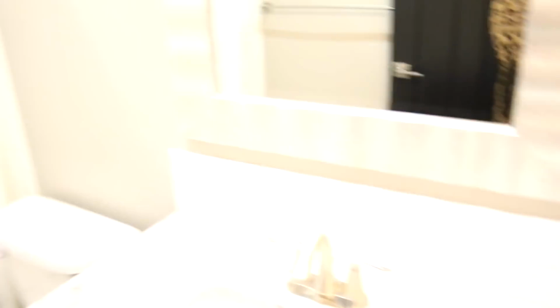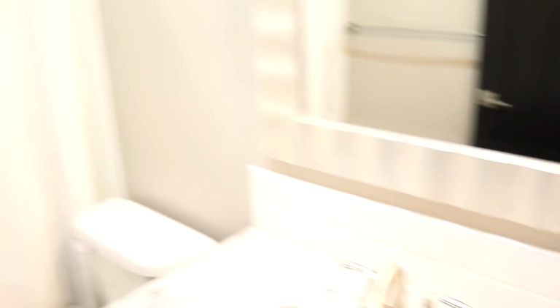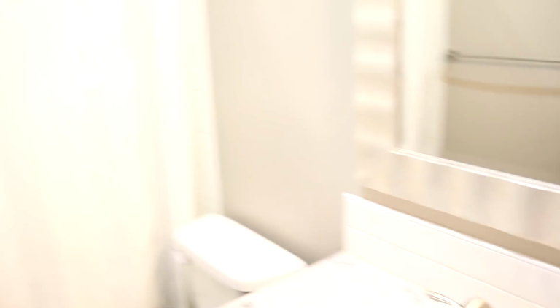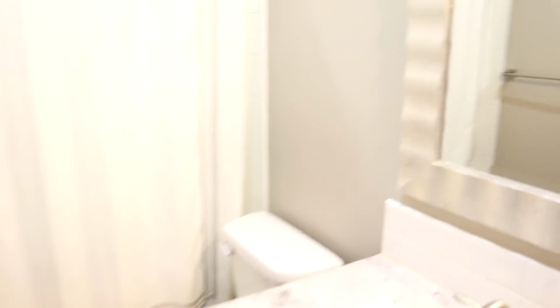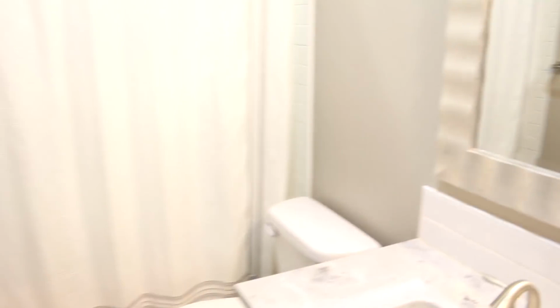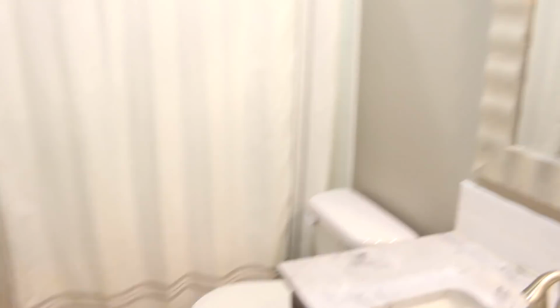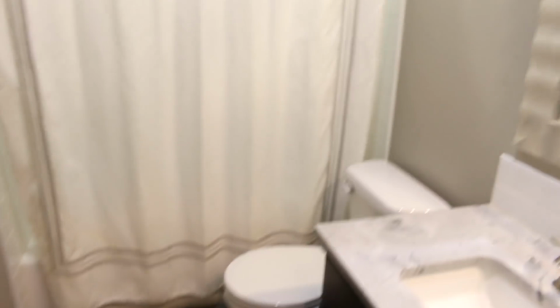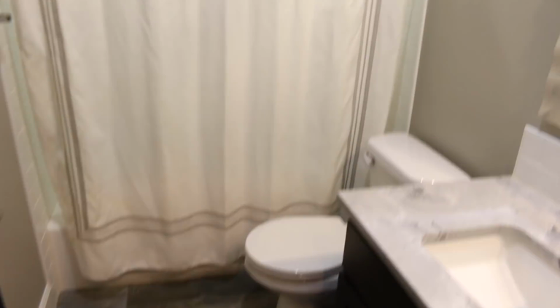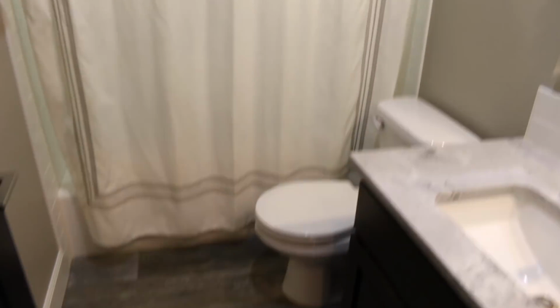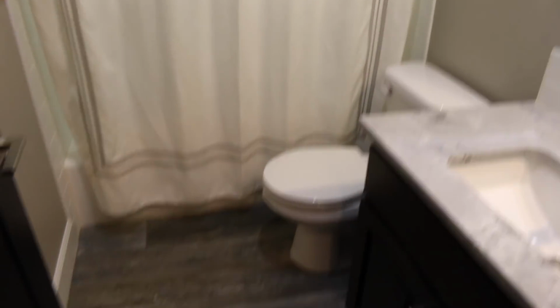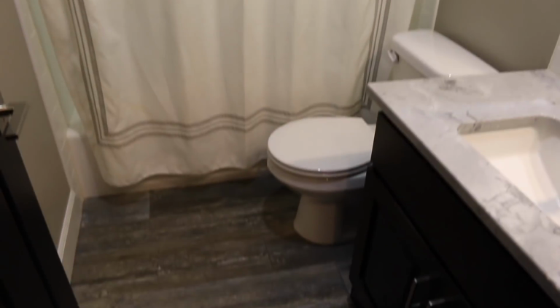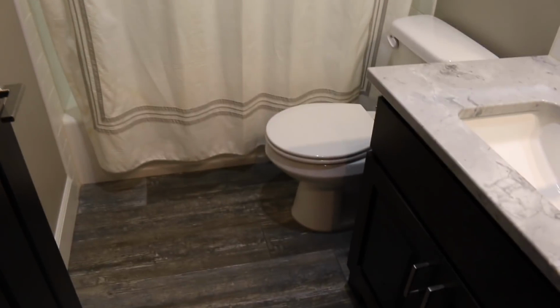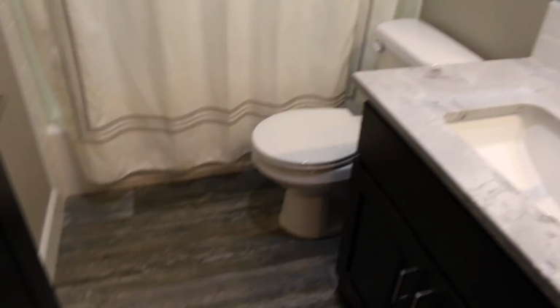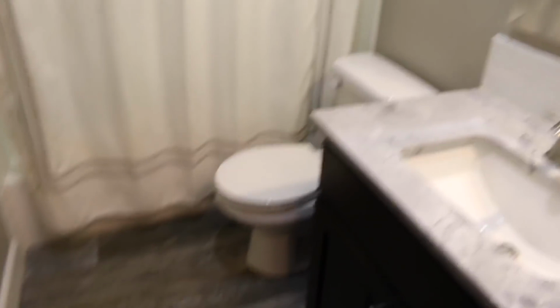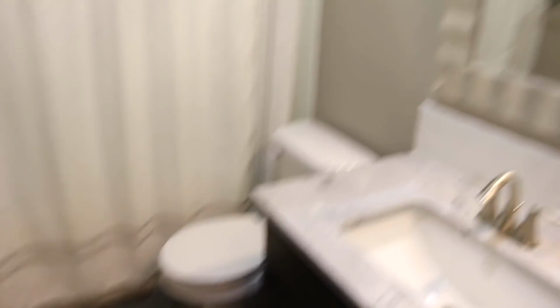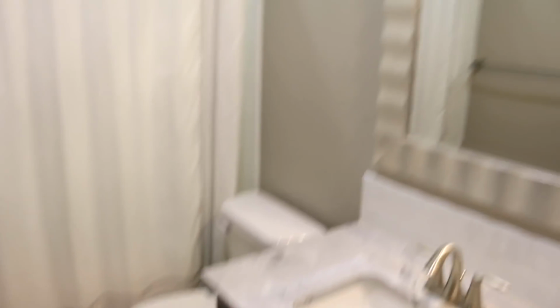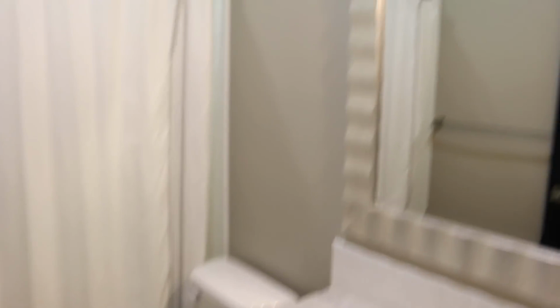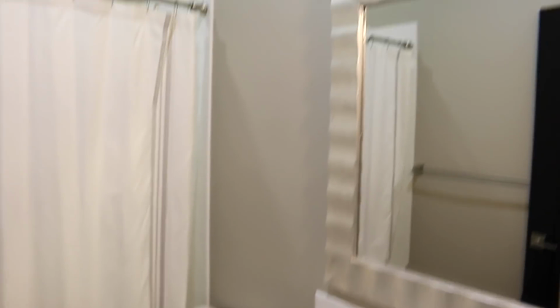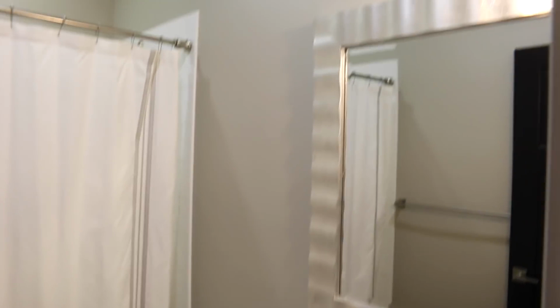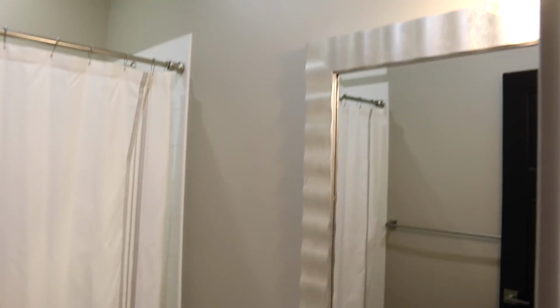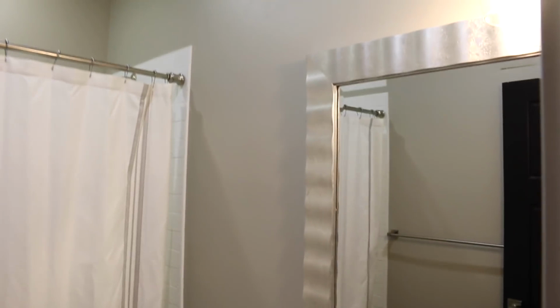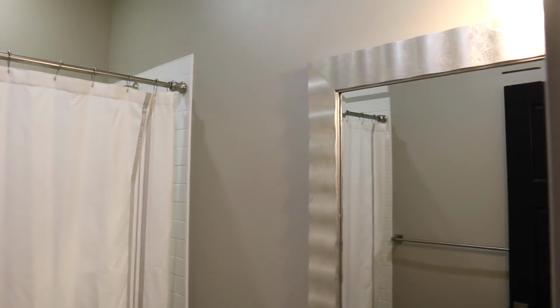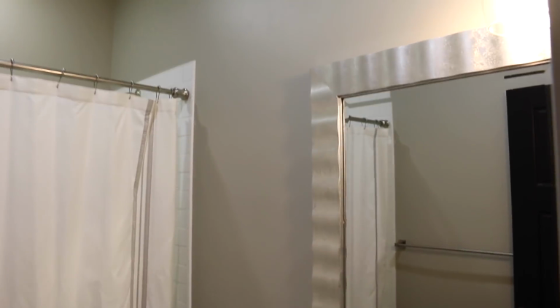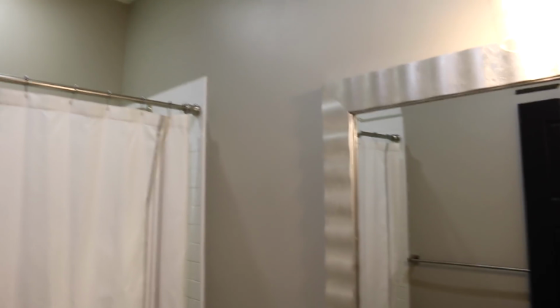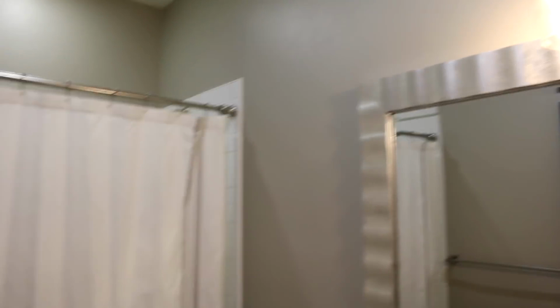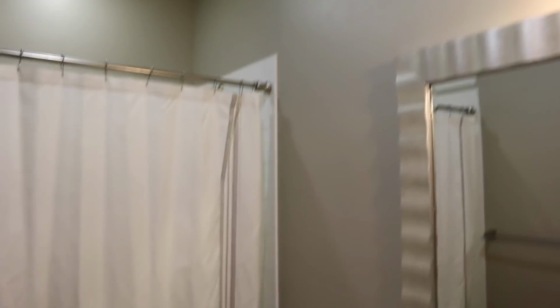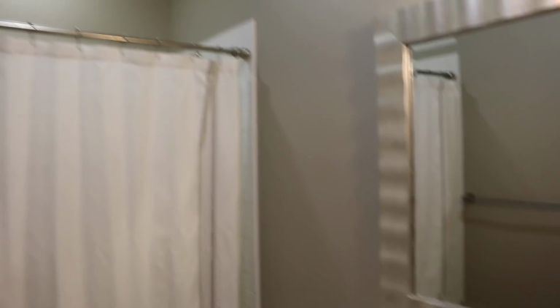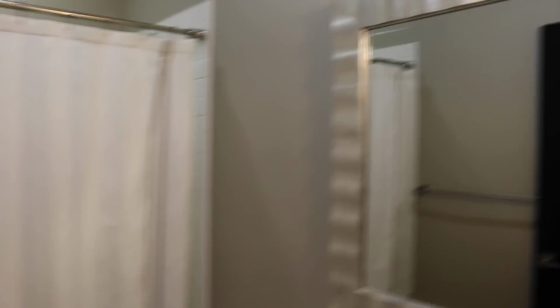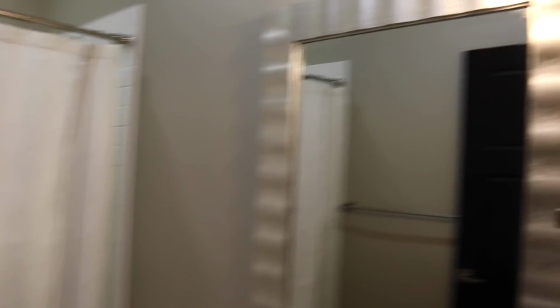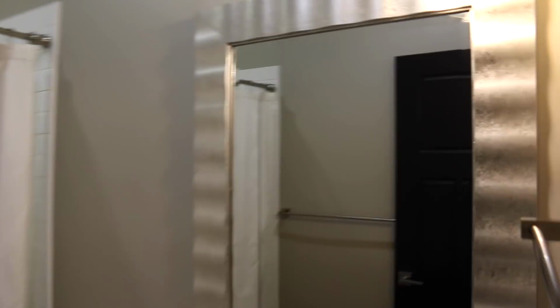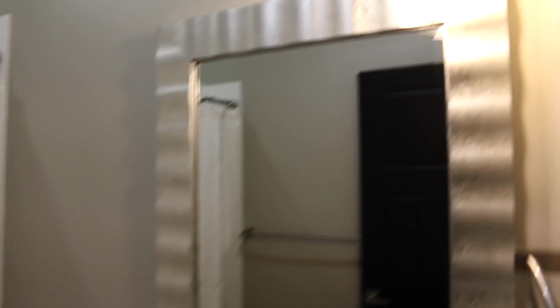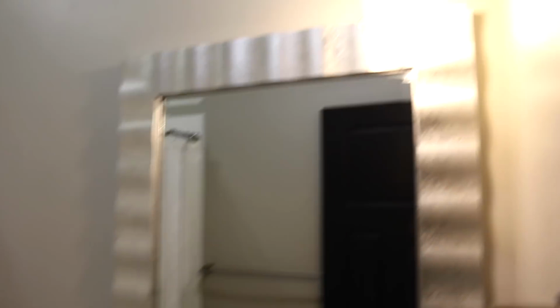This is Layla's bathroom or the guest bathroom. I love the lighting.